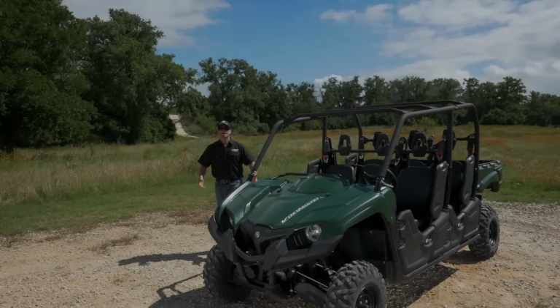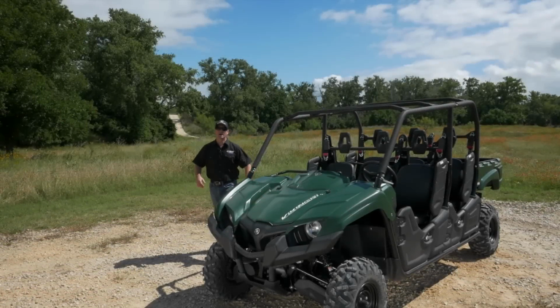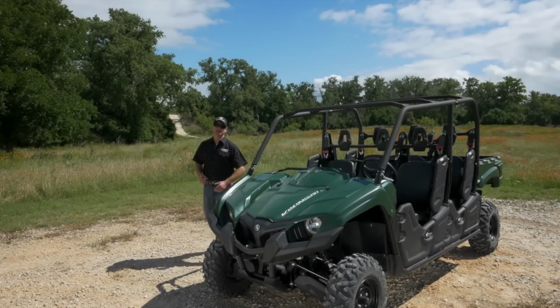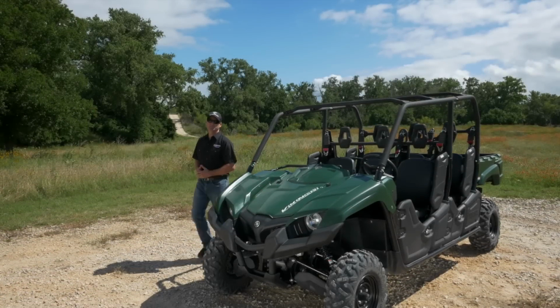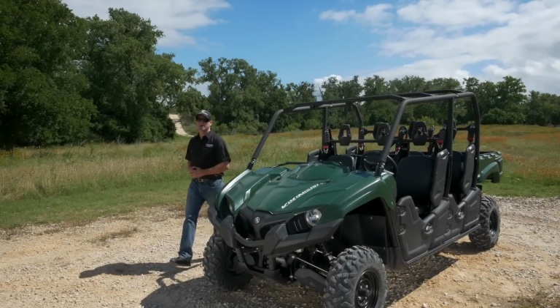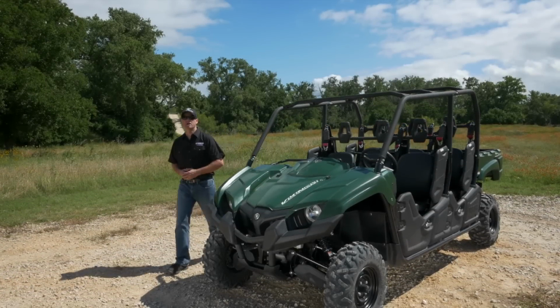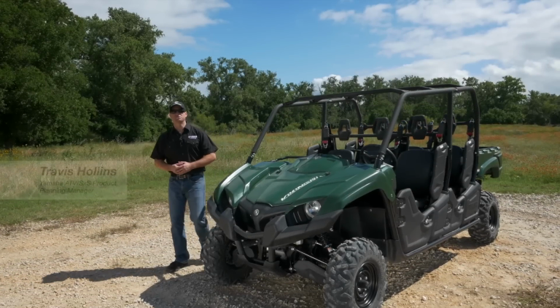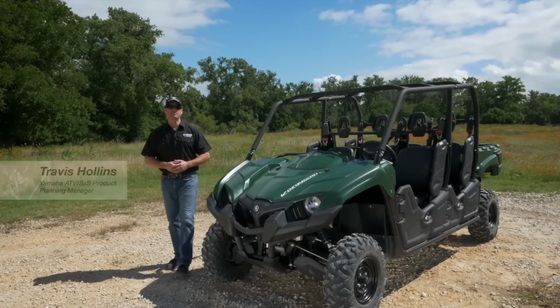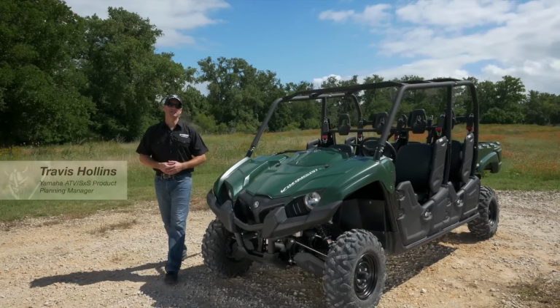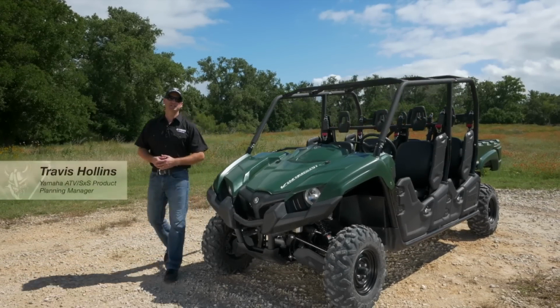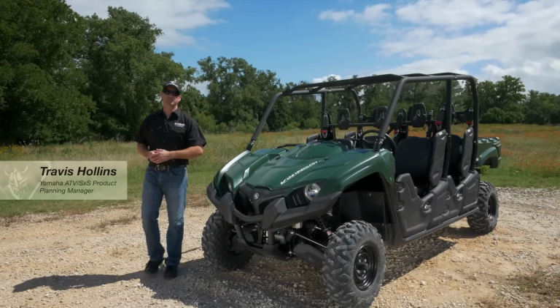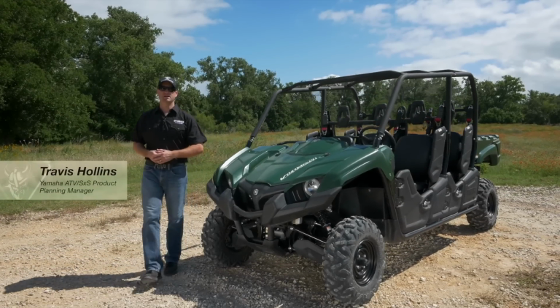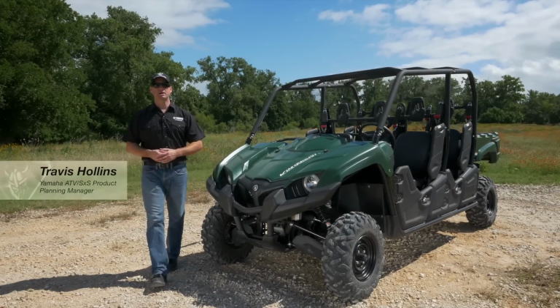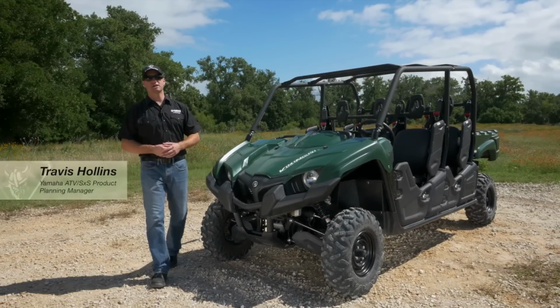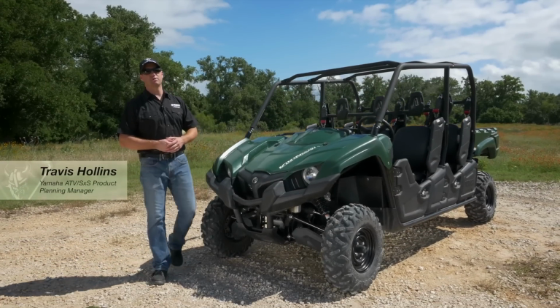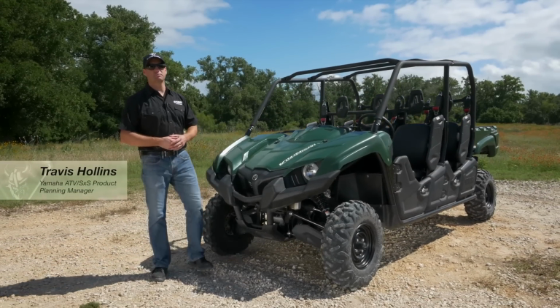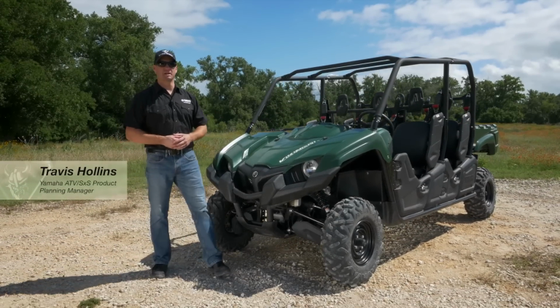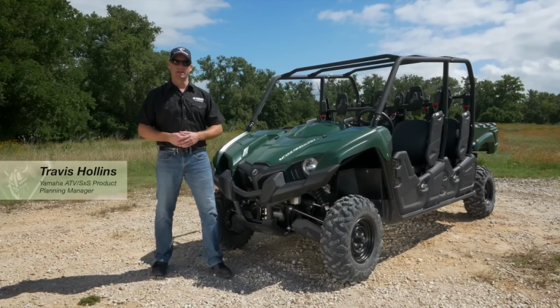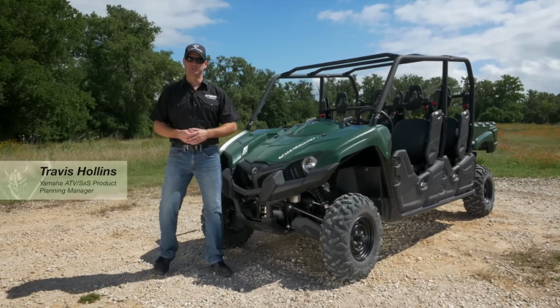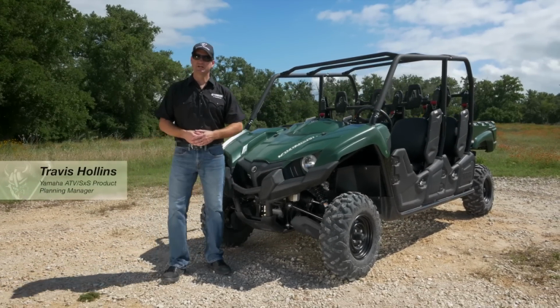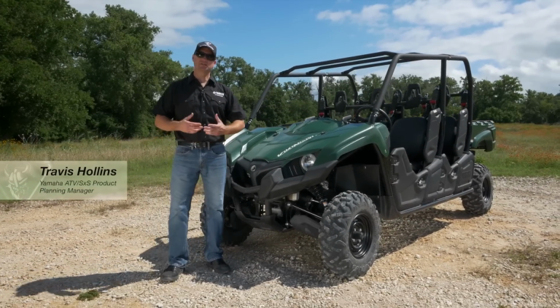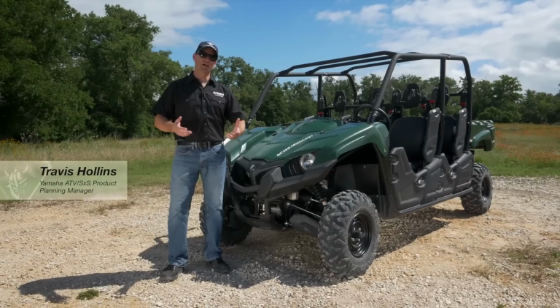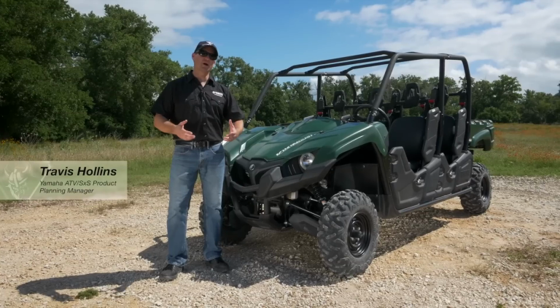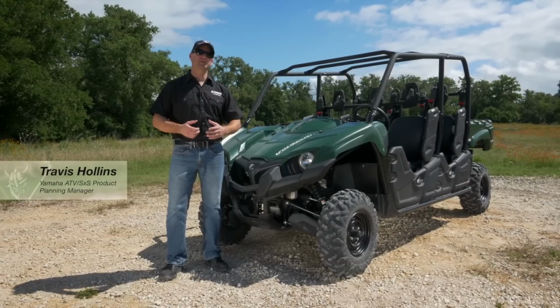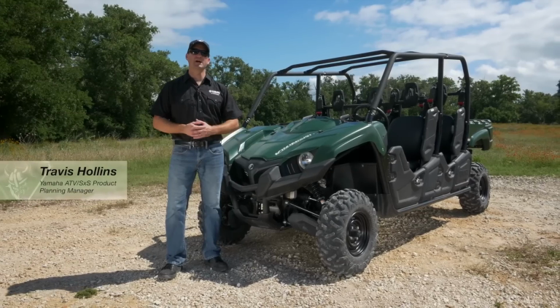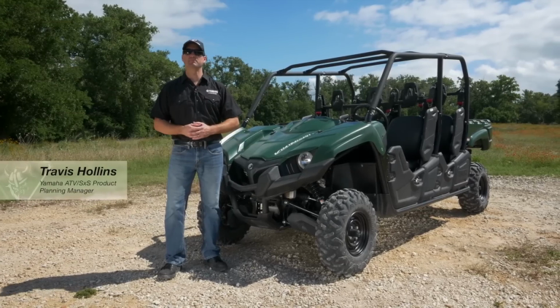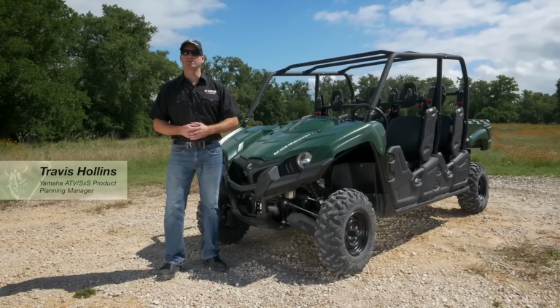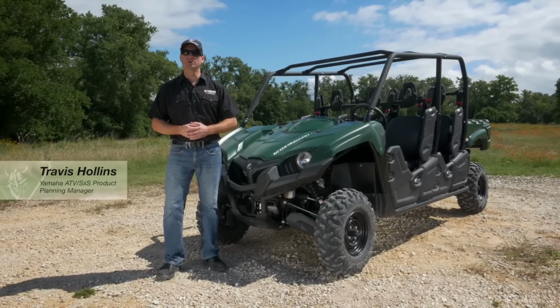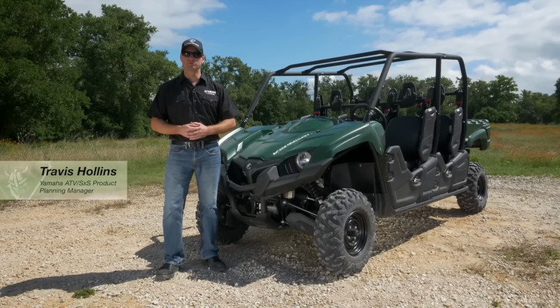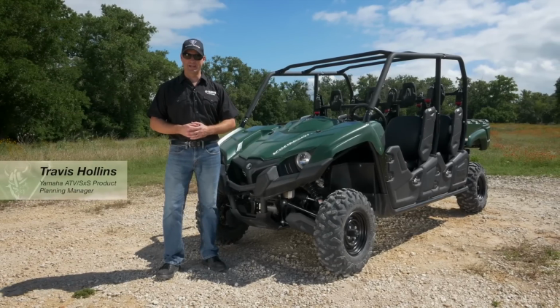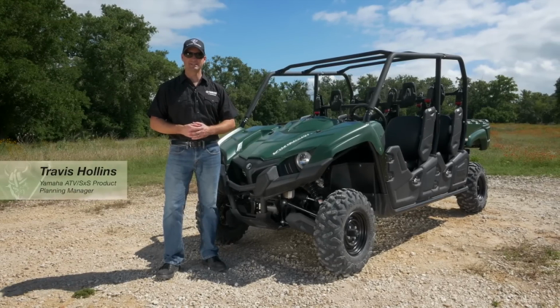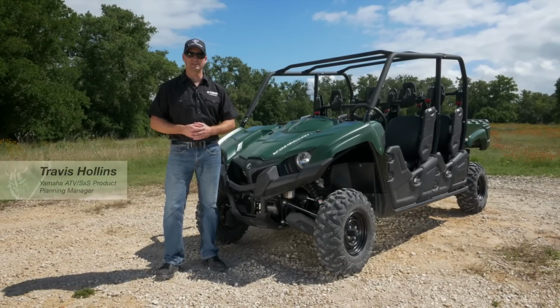Hi, I'm Travis Holland, Yamaha's ATV and side-by-side product planning manager. Today we're out here talking about the all-new Viking 6.